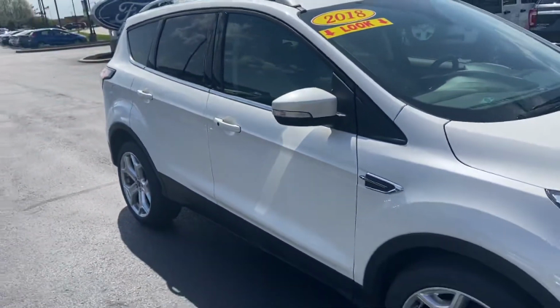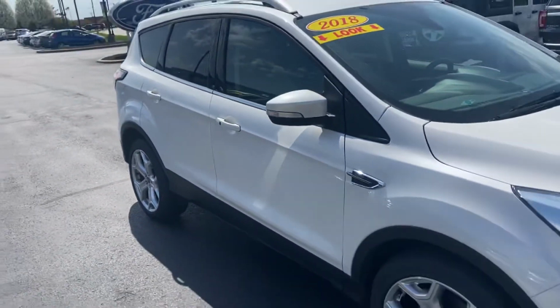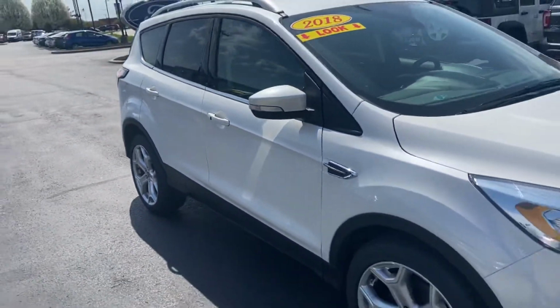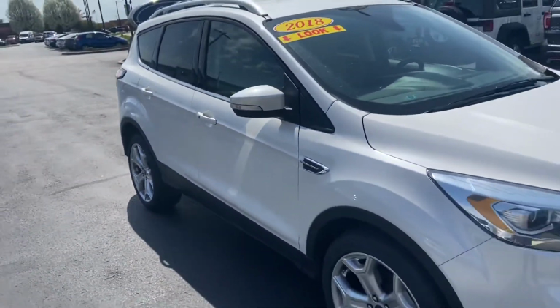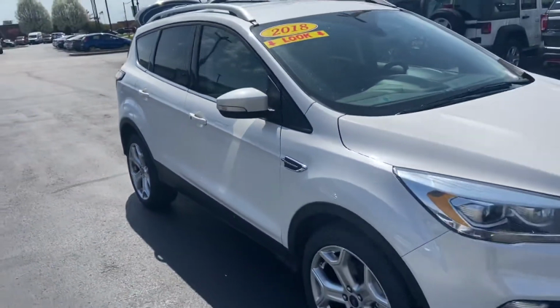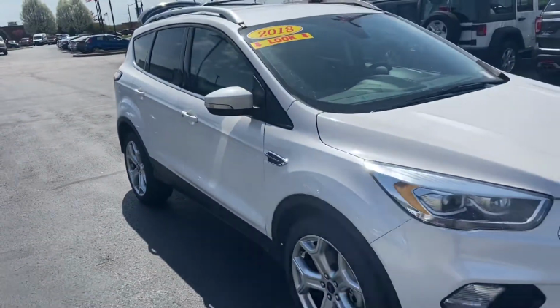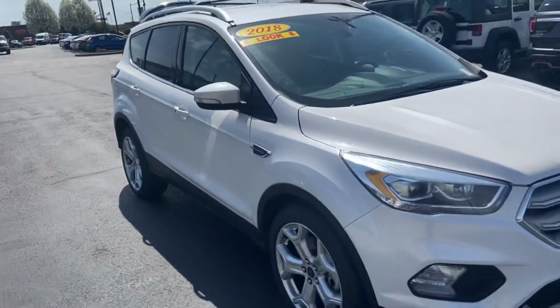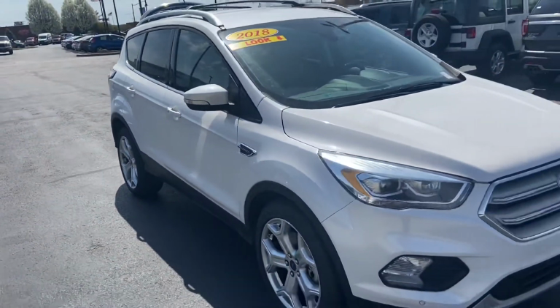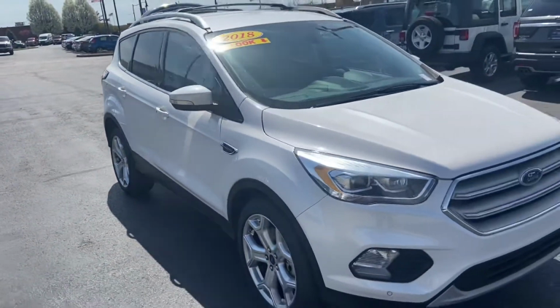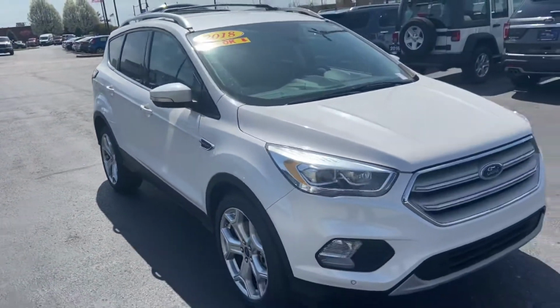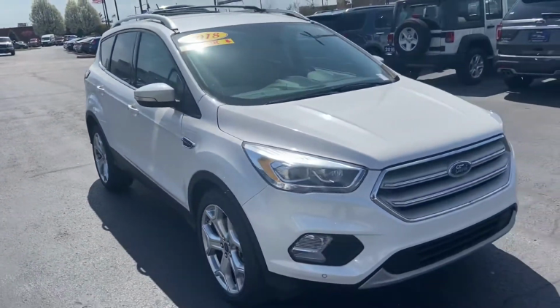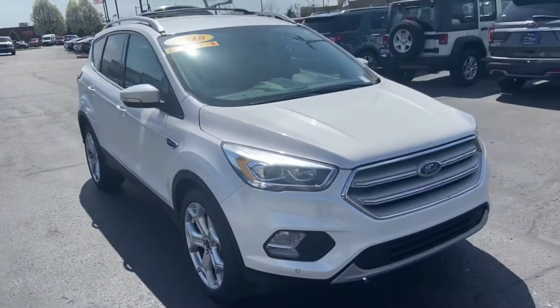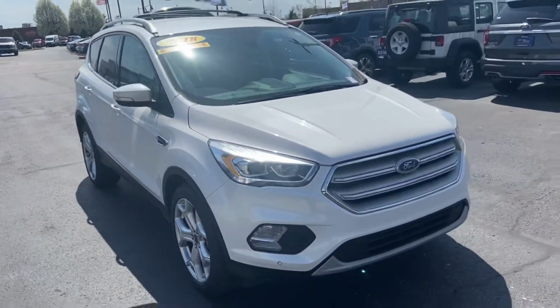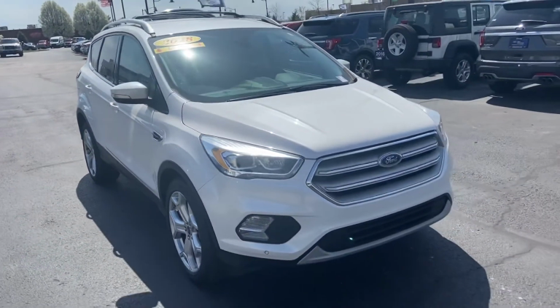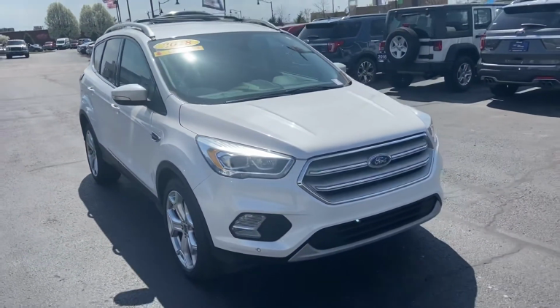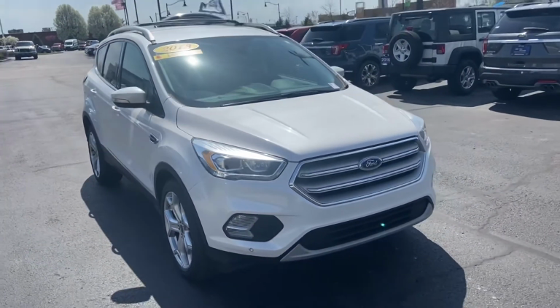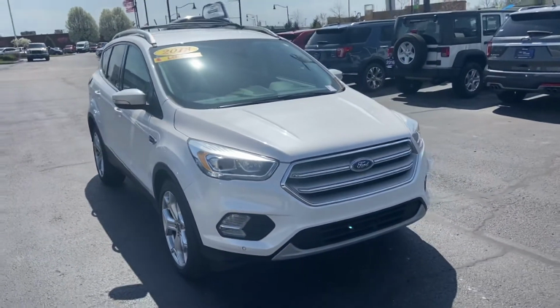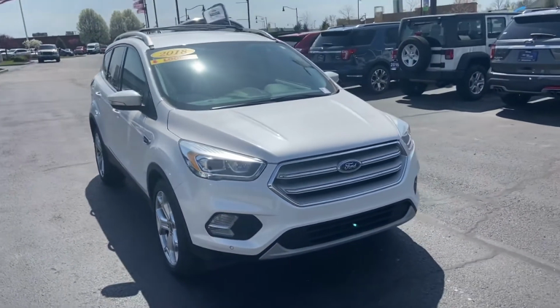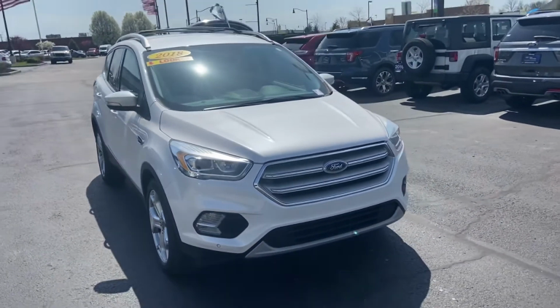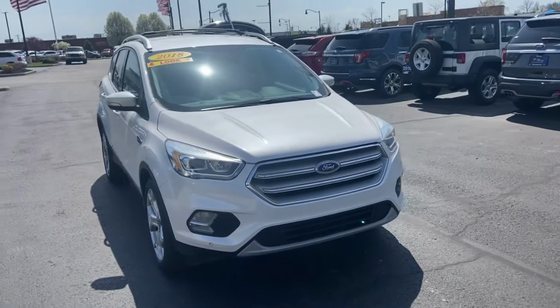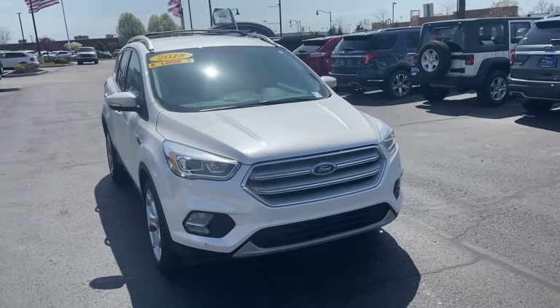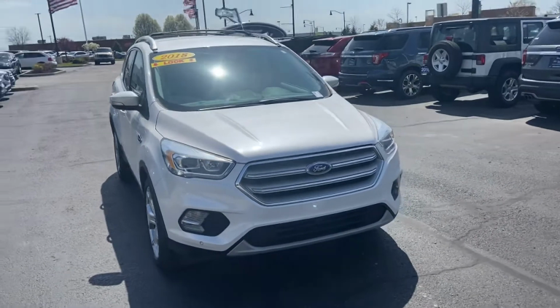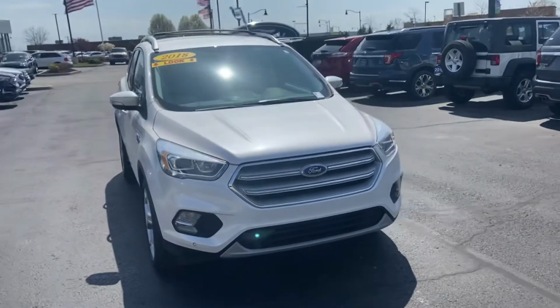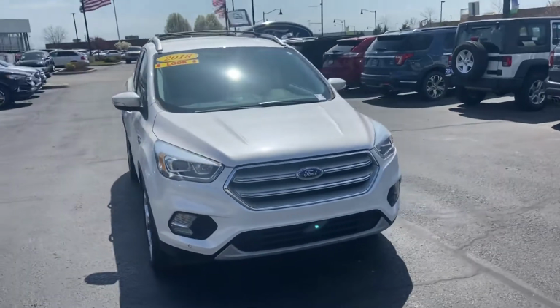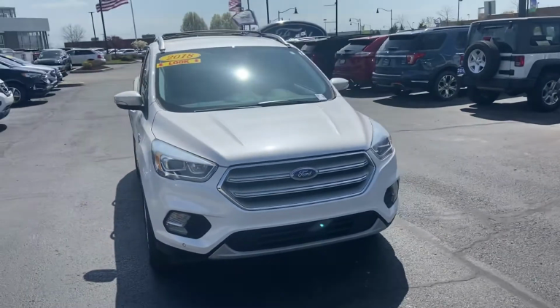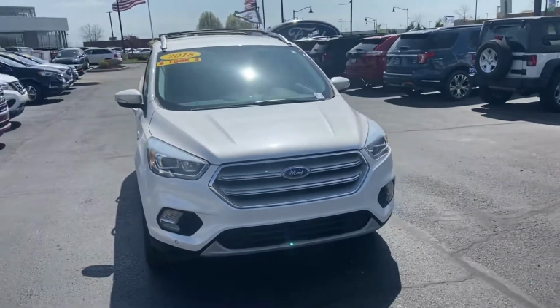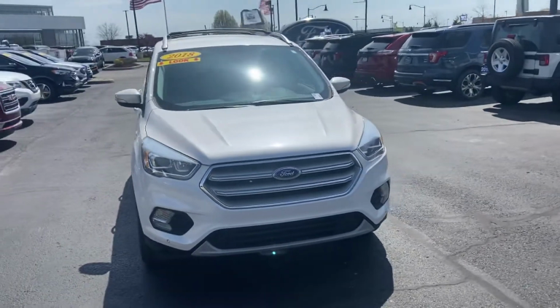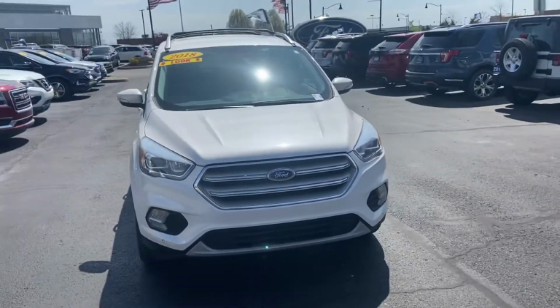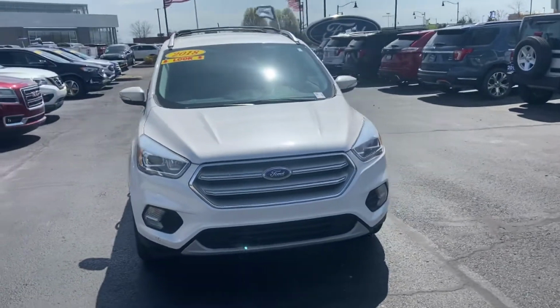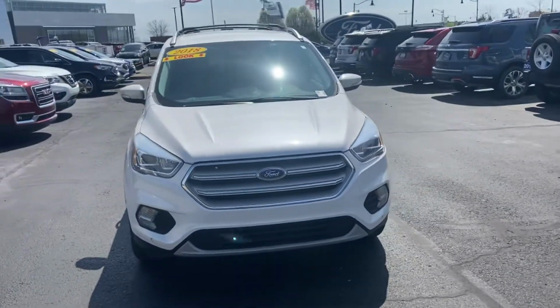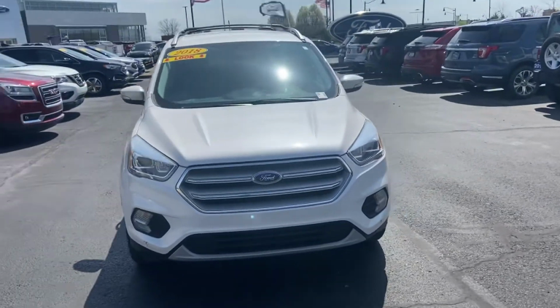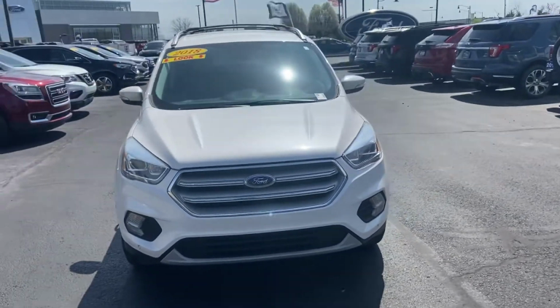My name is Steve Acker with Molestas Ford. 317-852-2231.